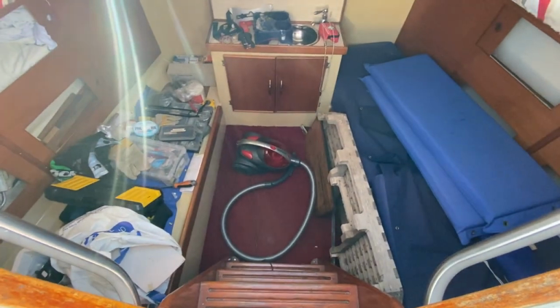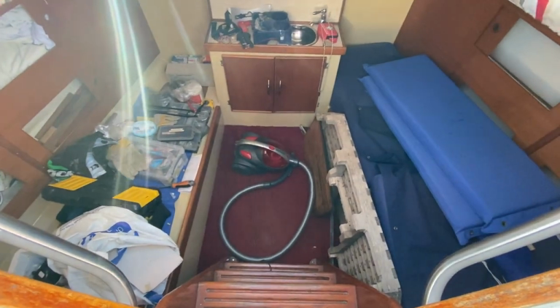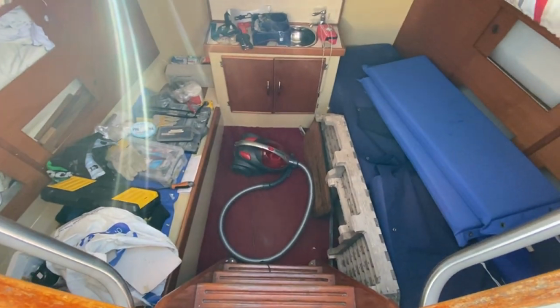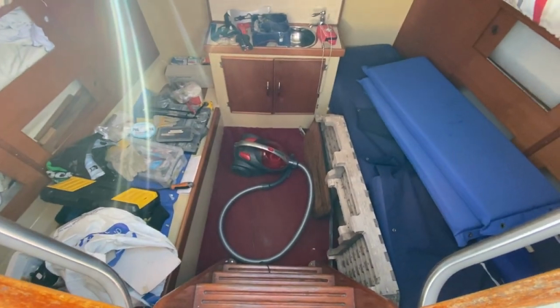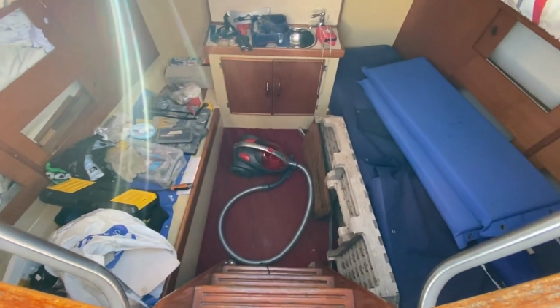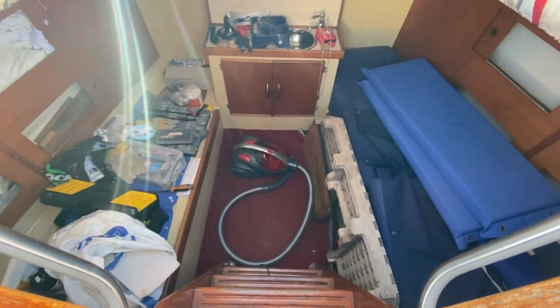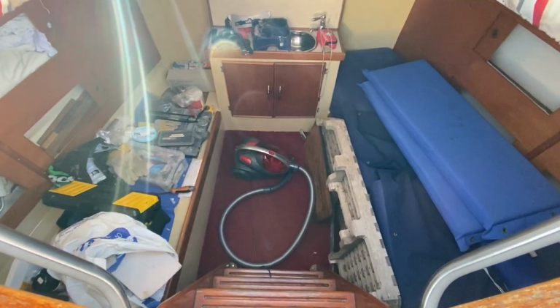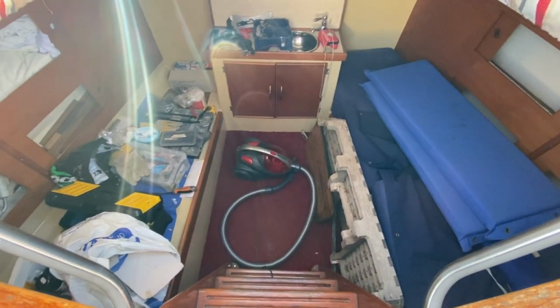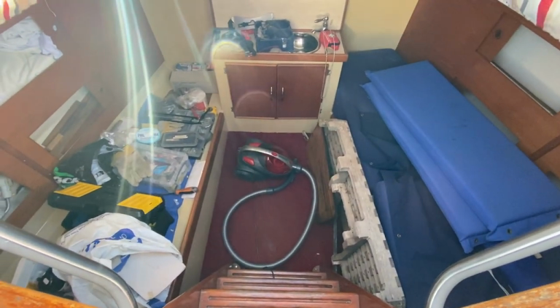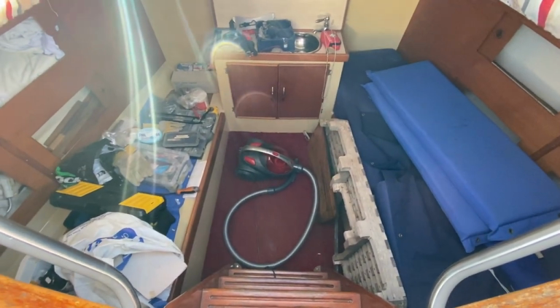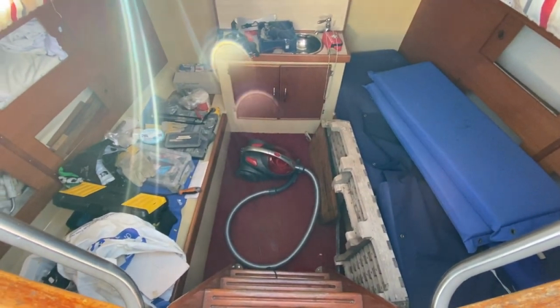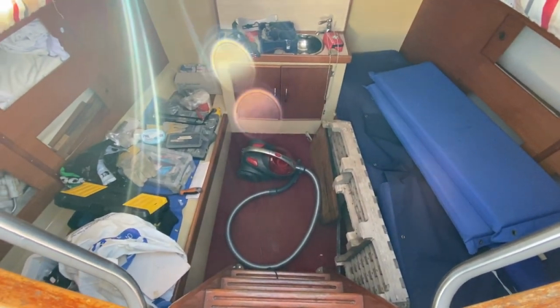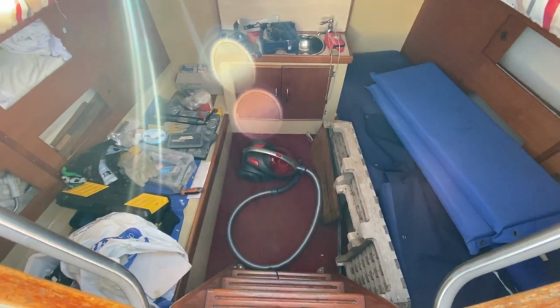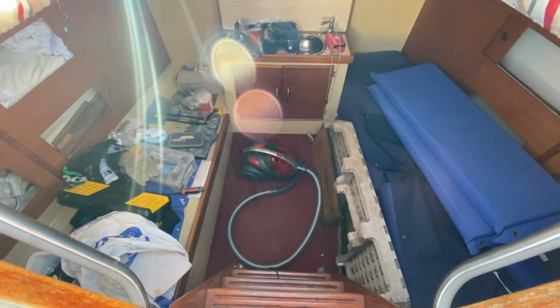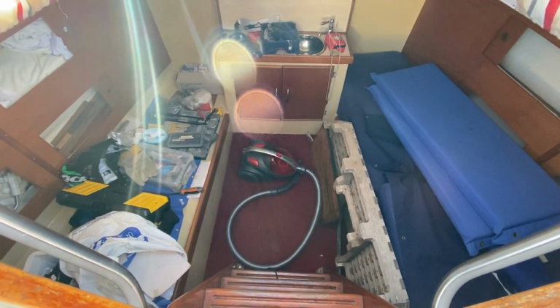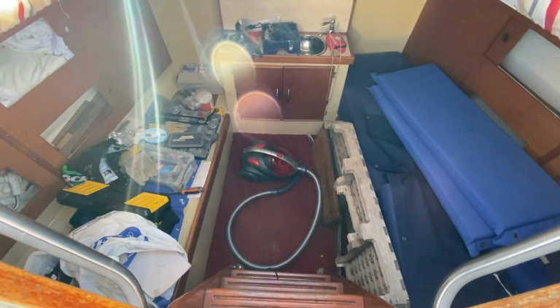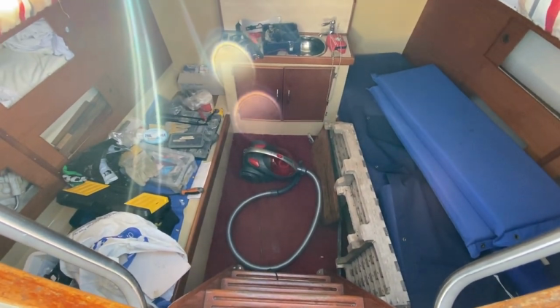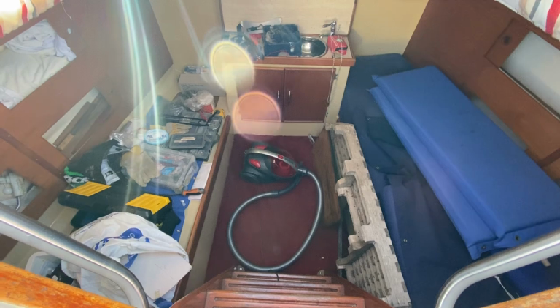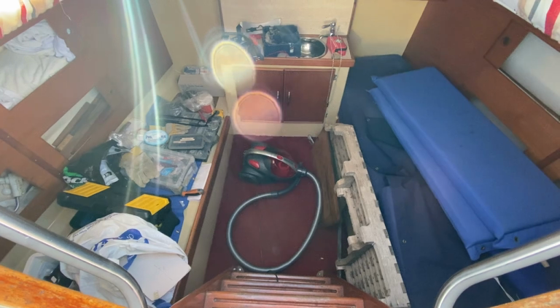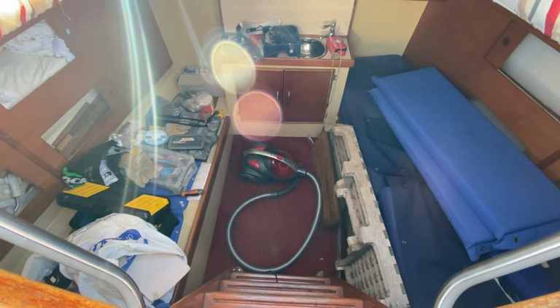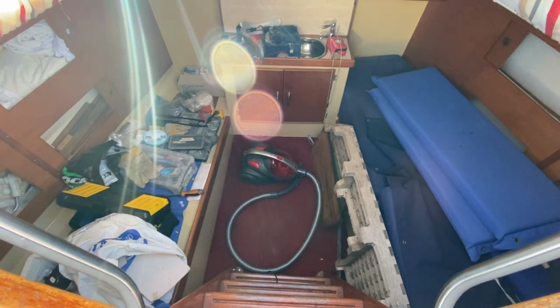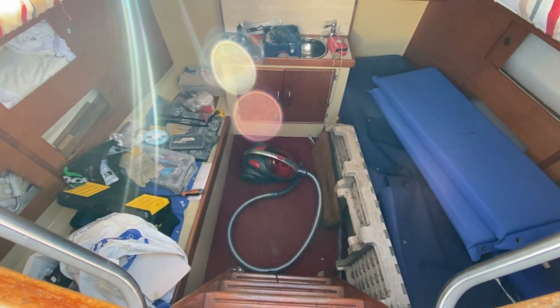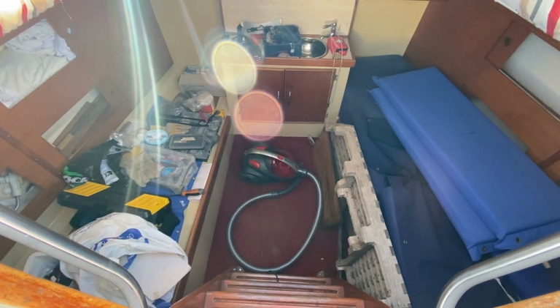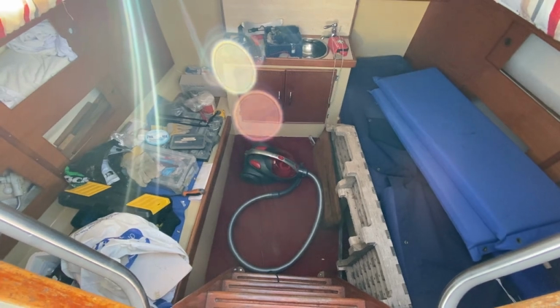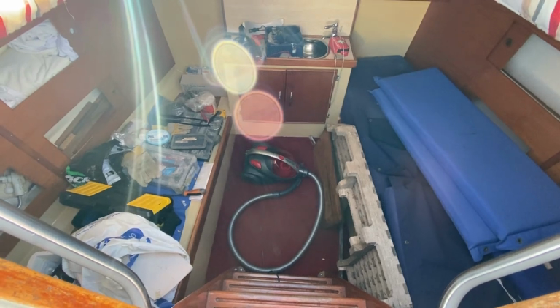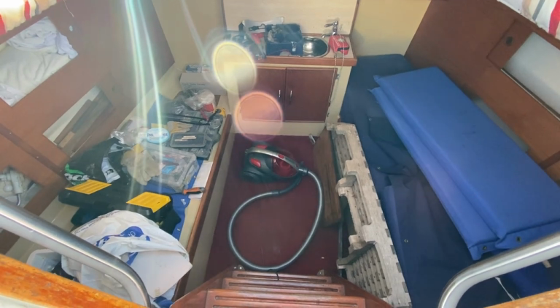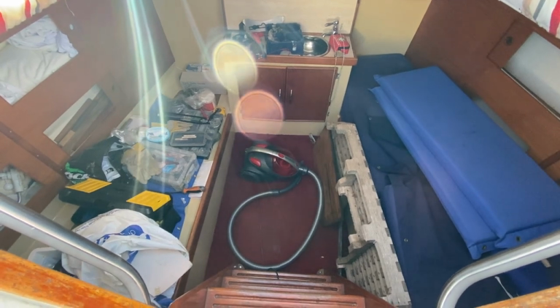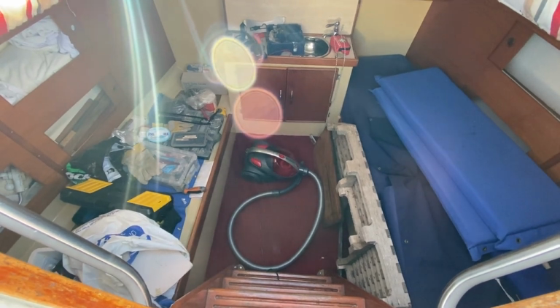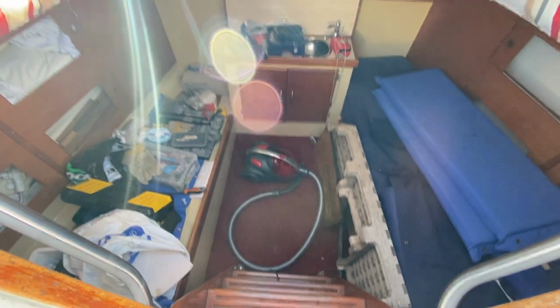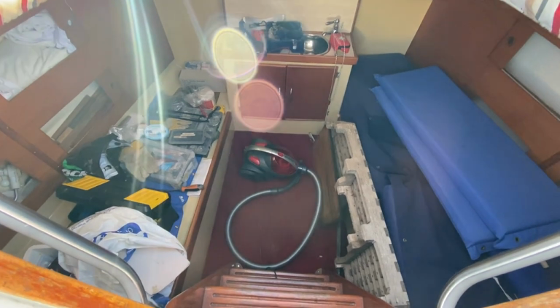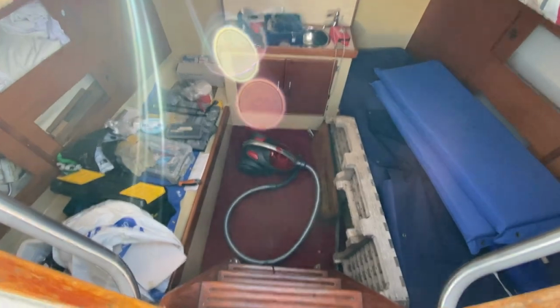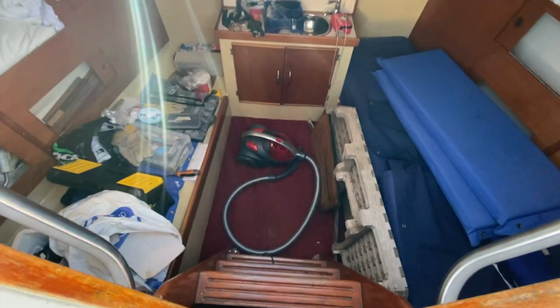Hi, this is Nick from Boatshoot Hamble. I'm just going to give you an interior walk-through tour of this Moody 33.